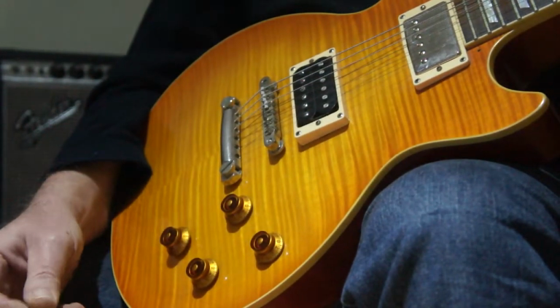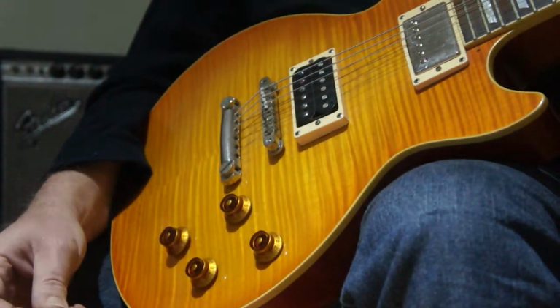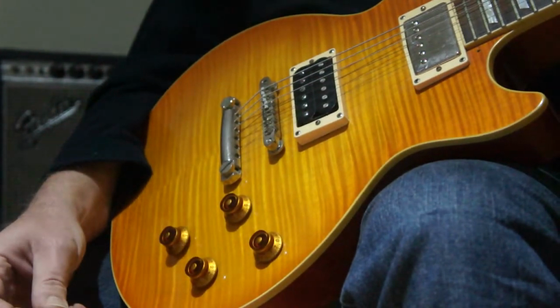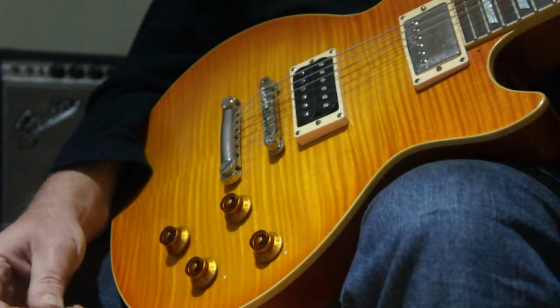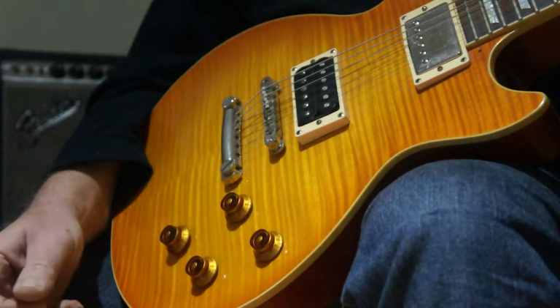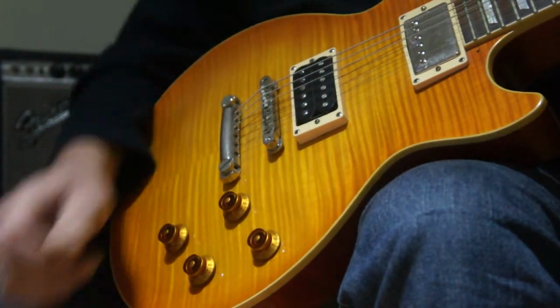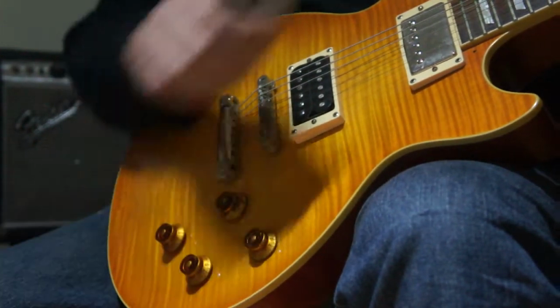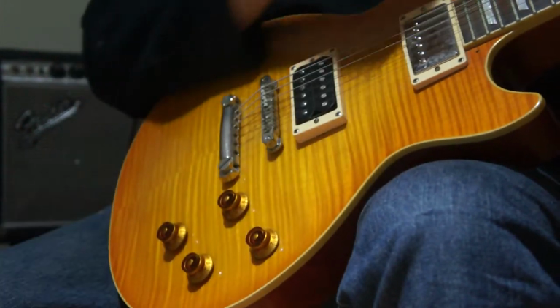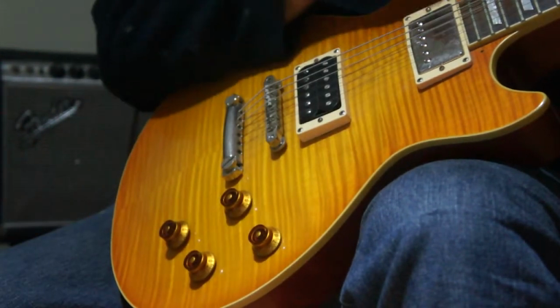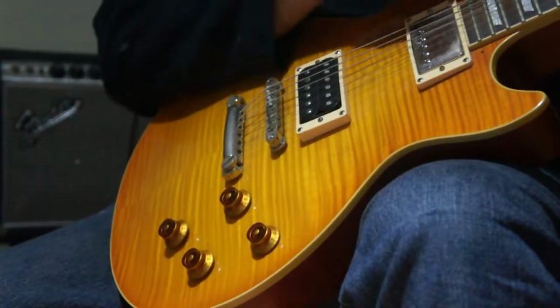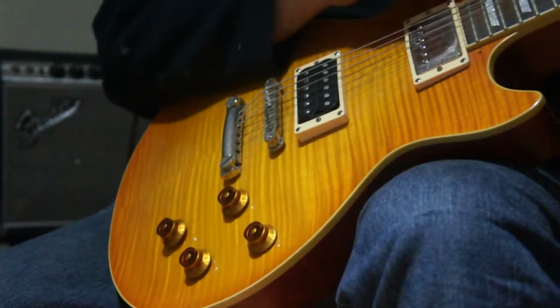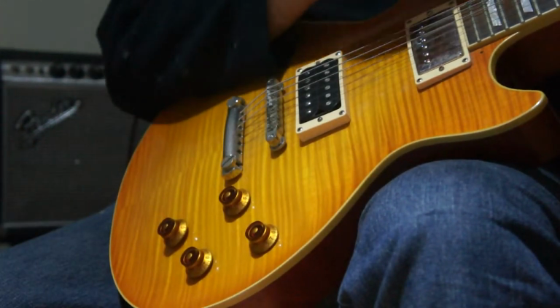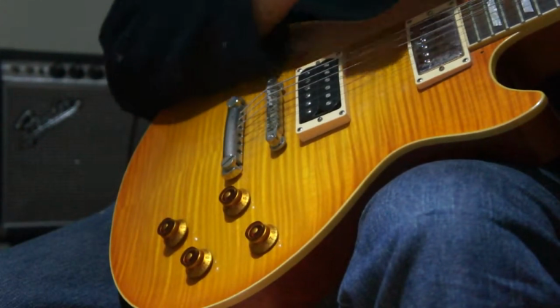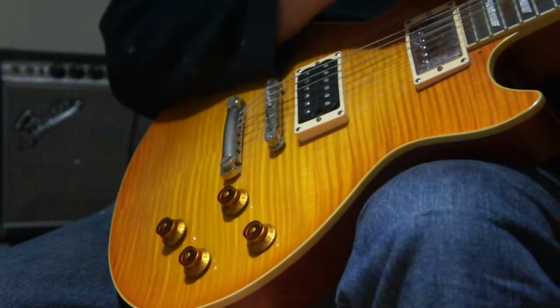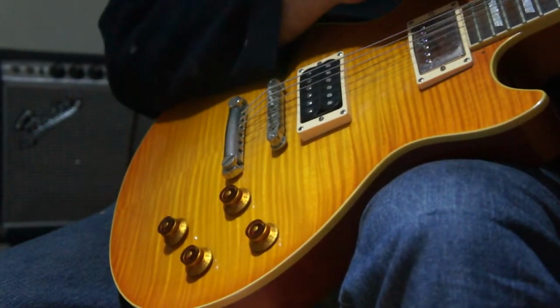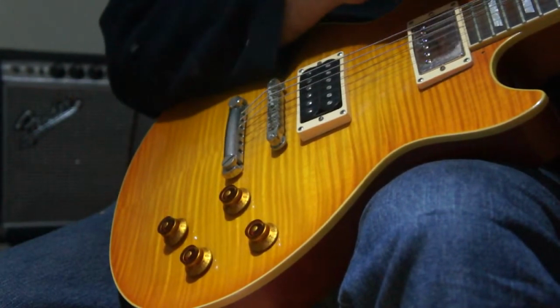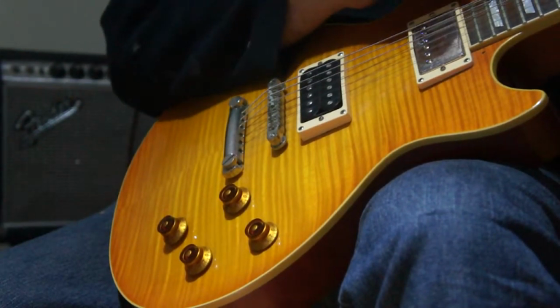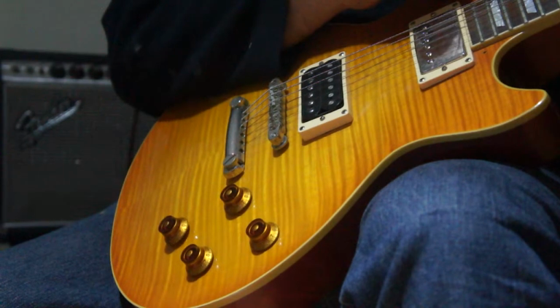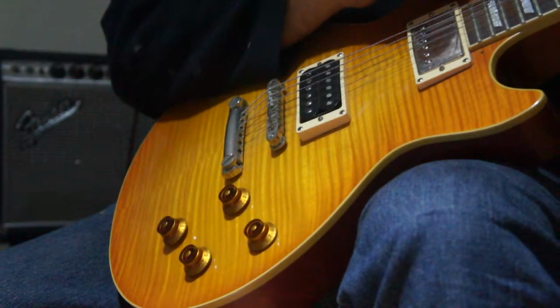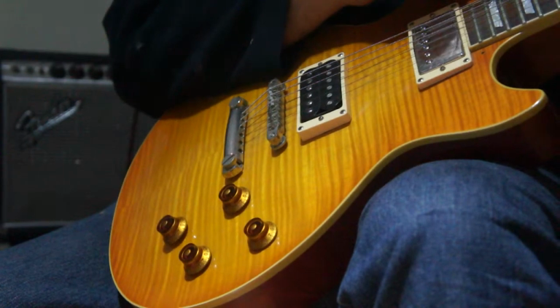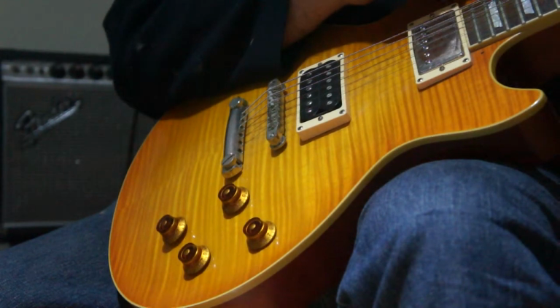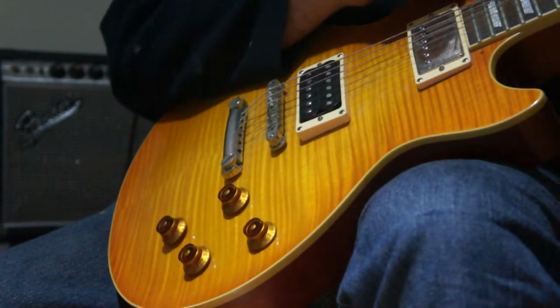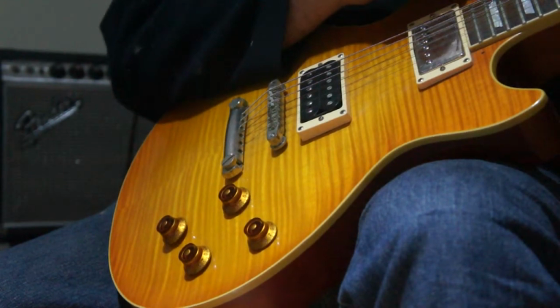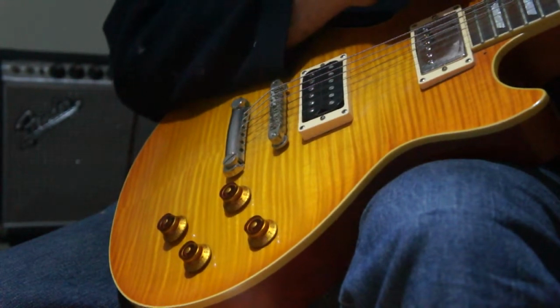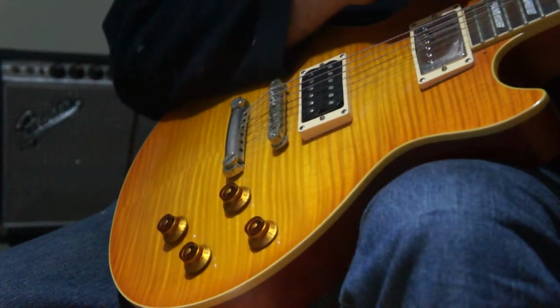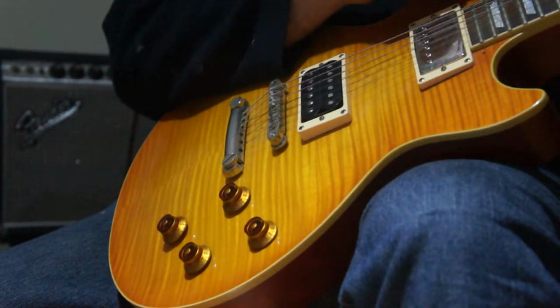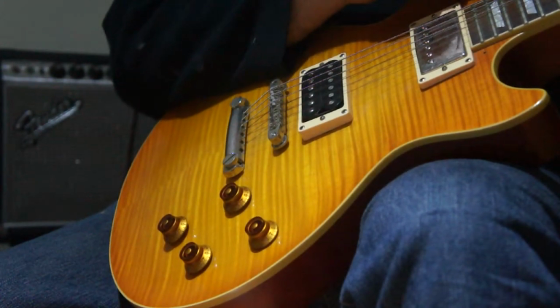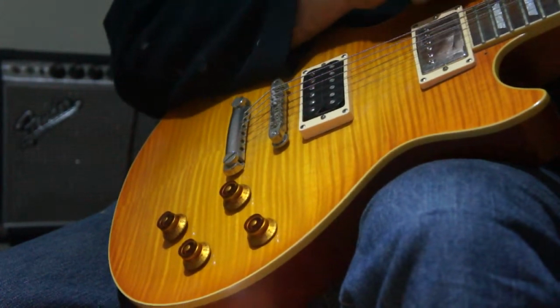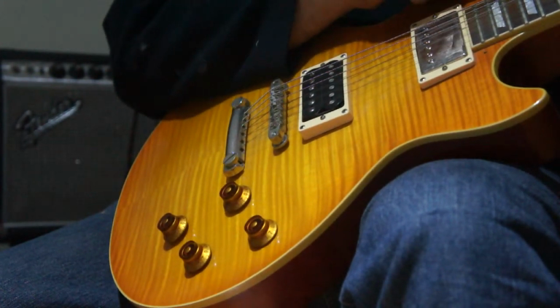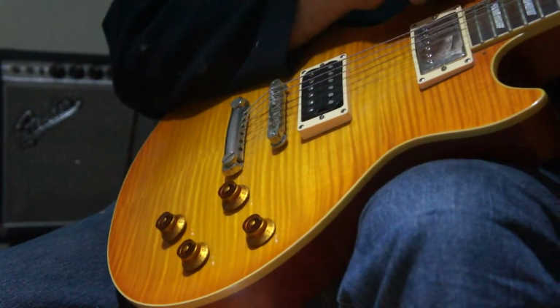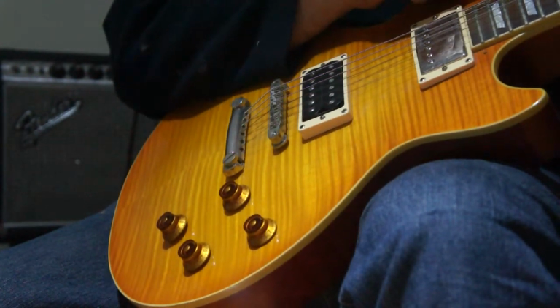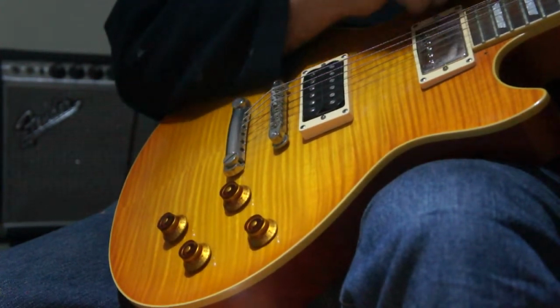By comparison, the output of this bridge pickup will drive the amp. That's the whole intention.